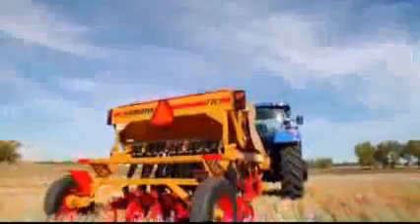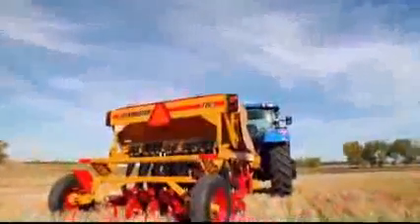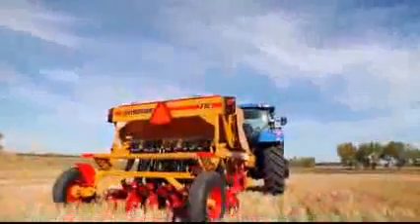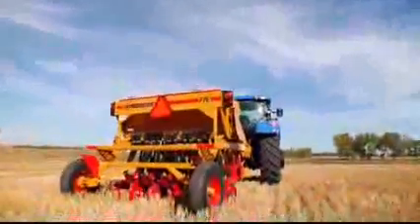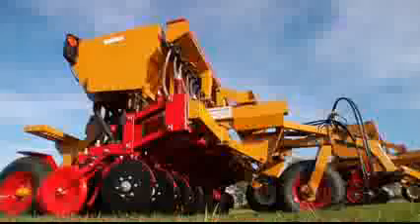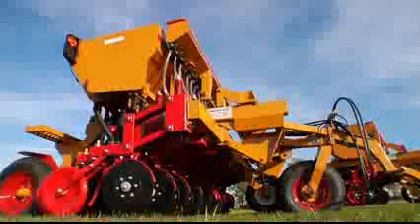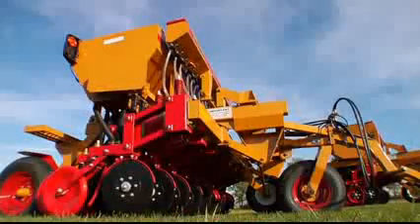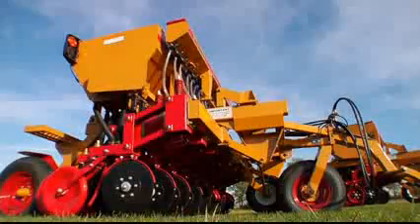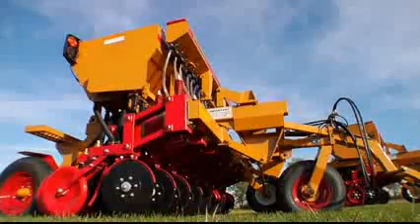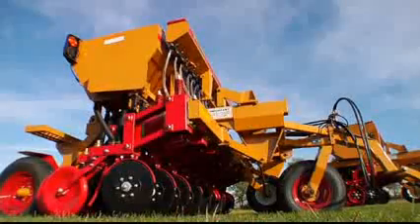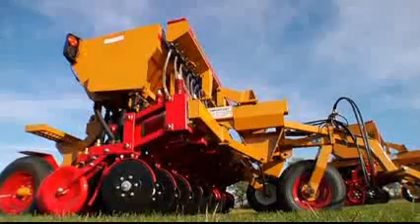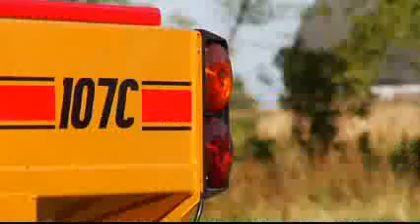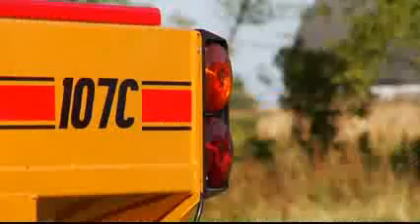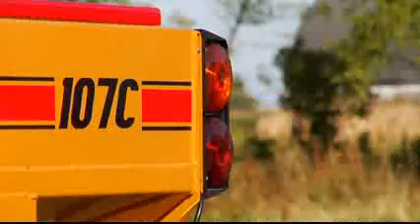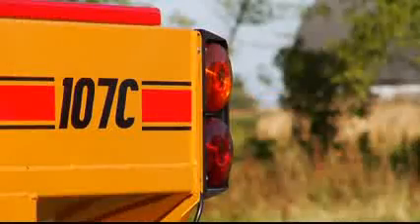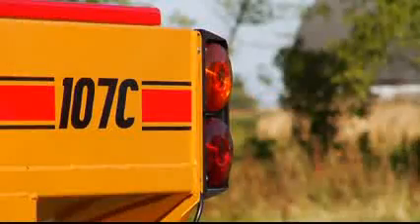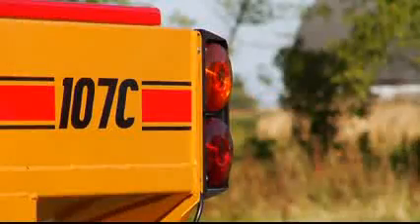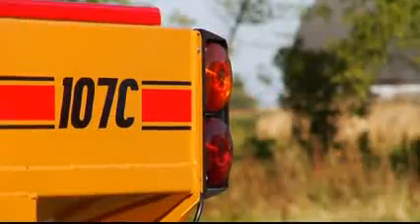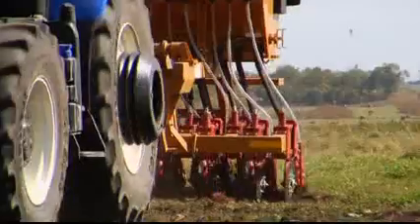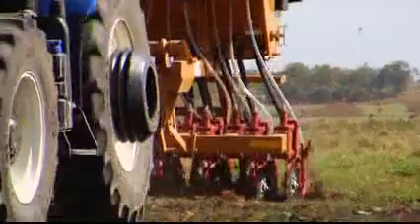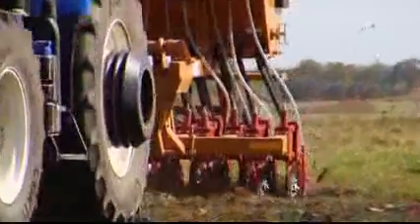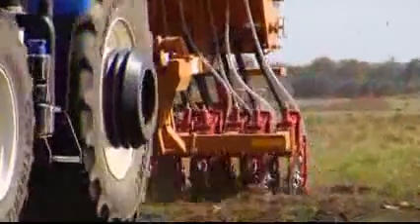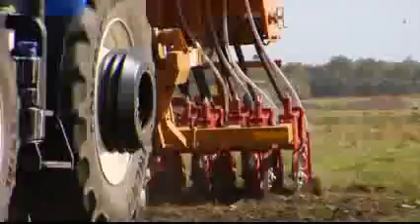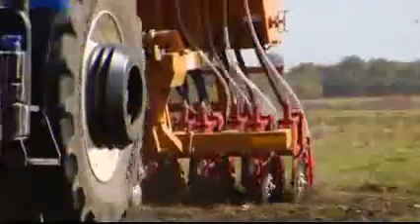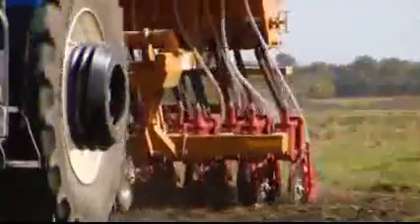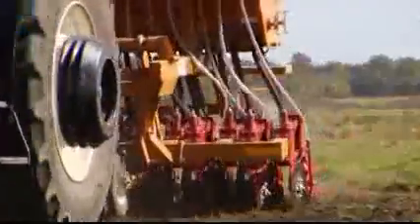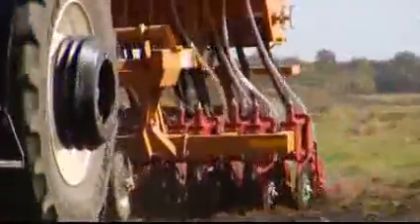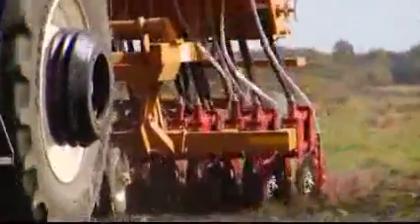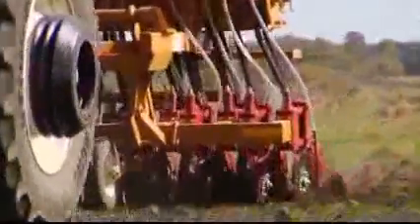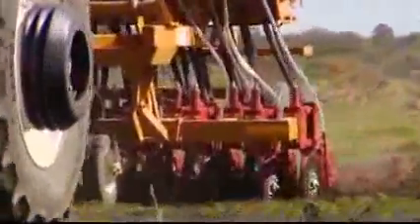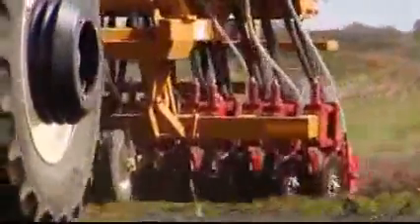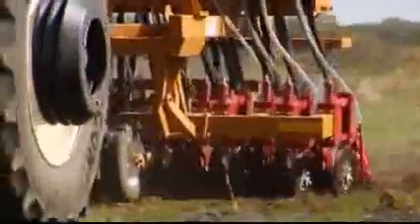Equipped to the max, these drills also include road lights and highway chains, which are standard equipment on the drill.